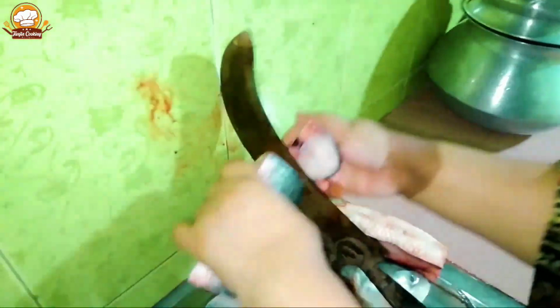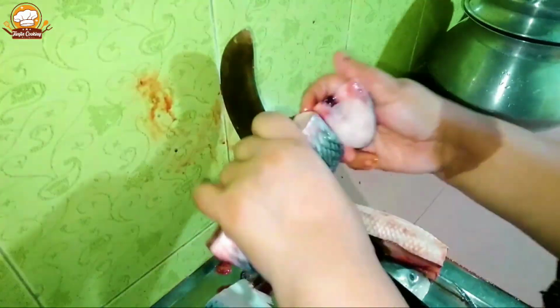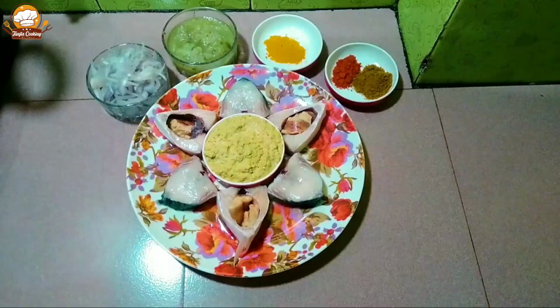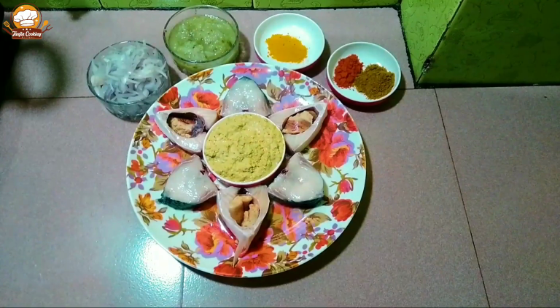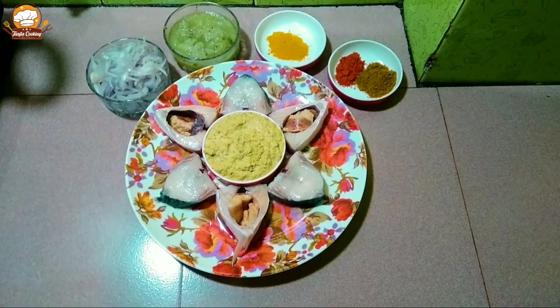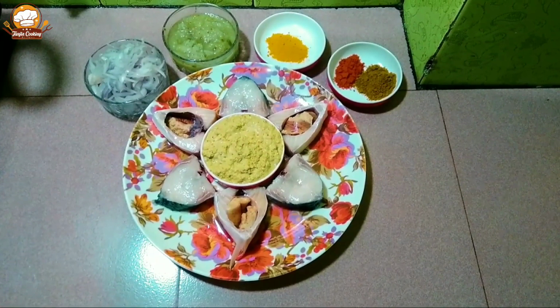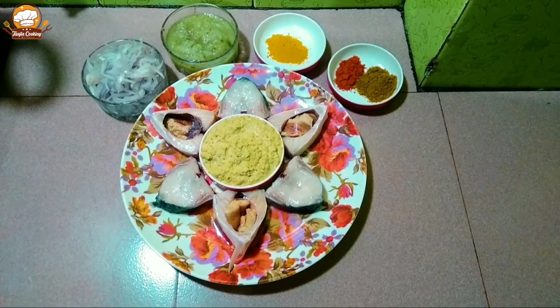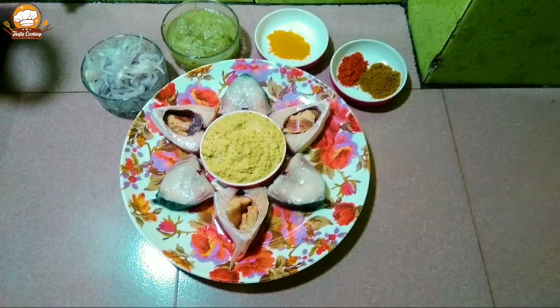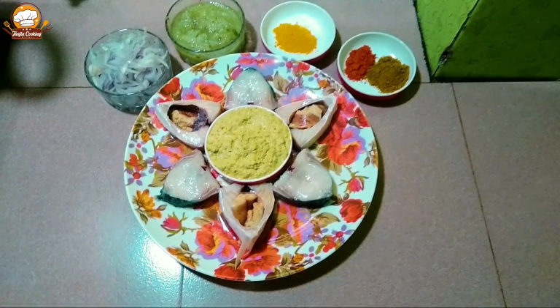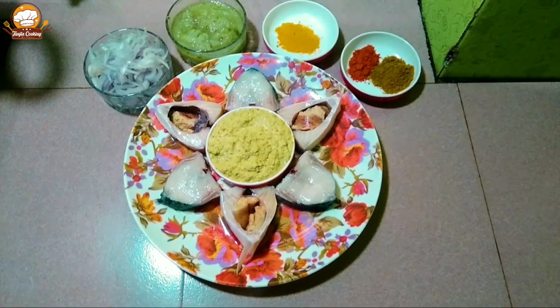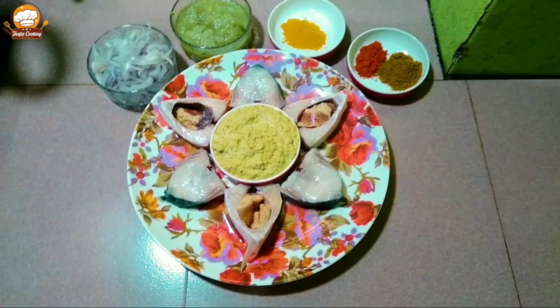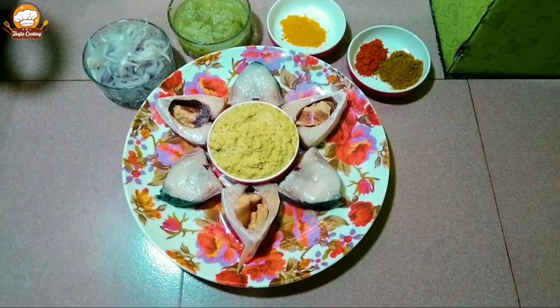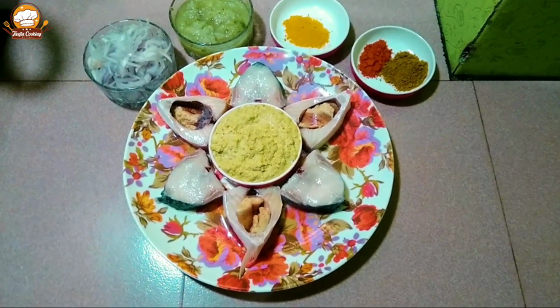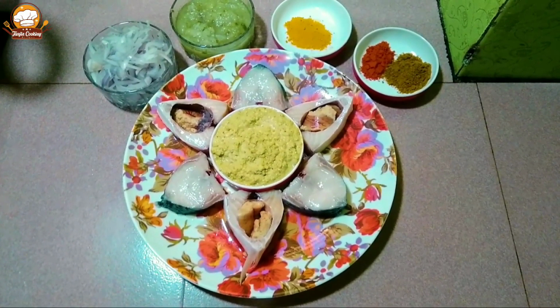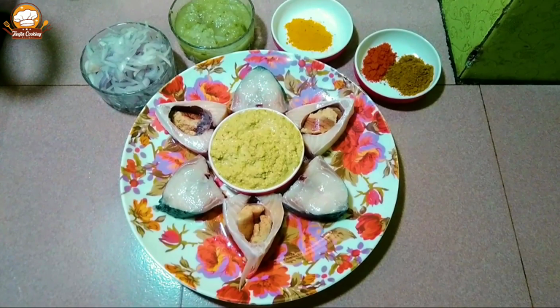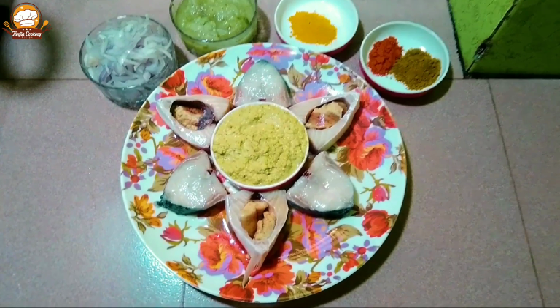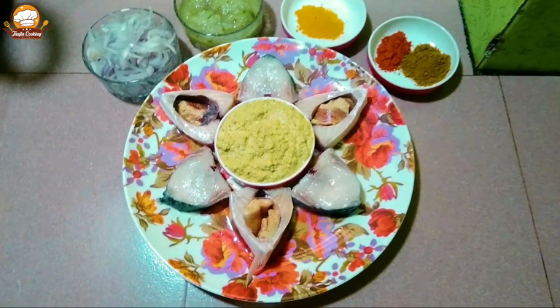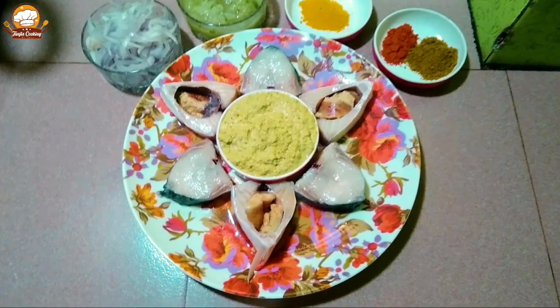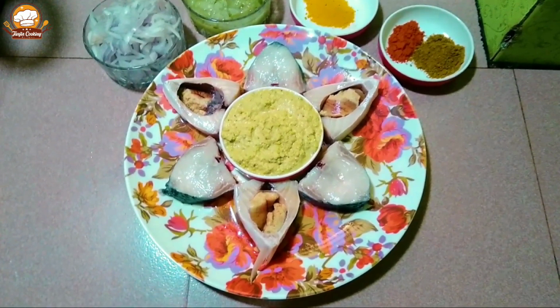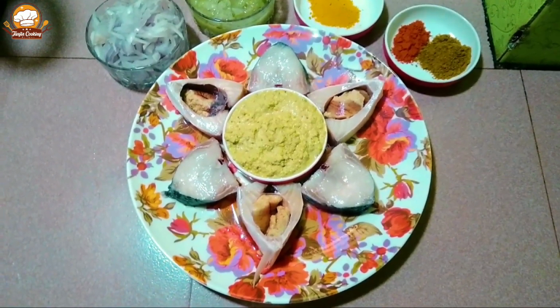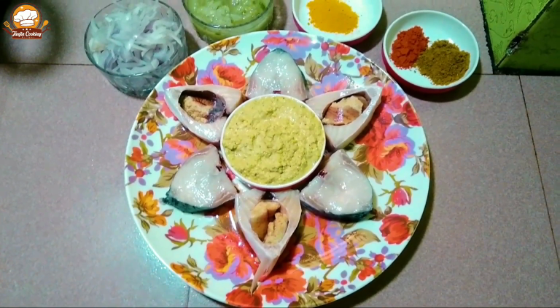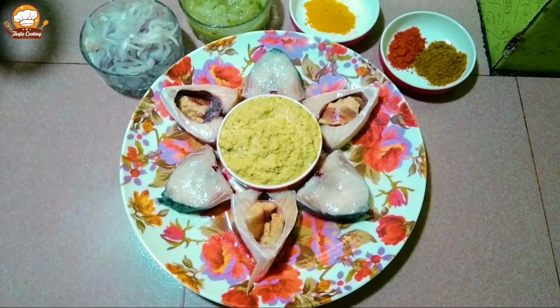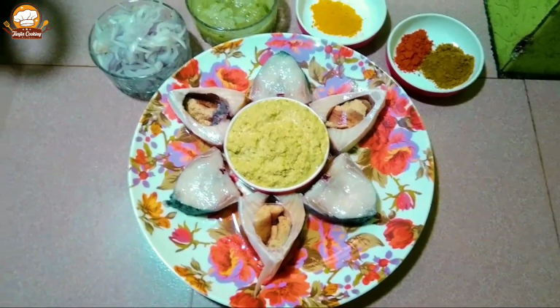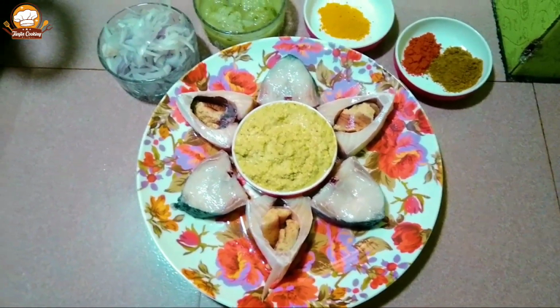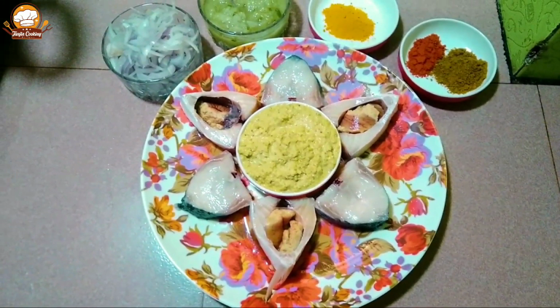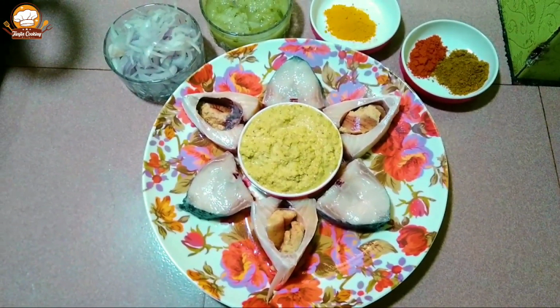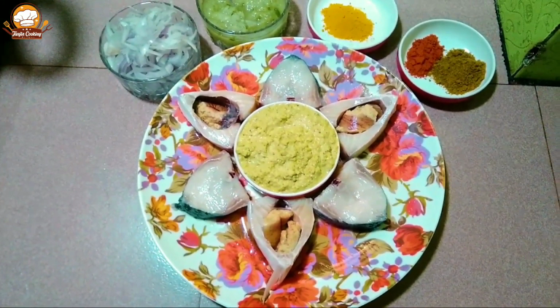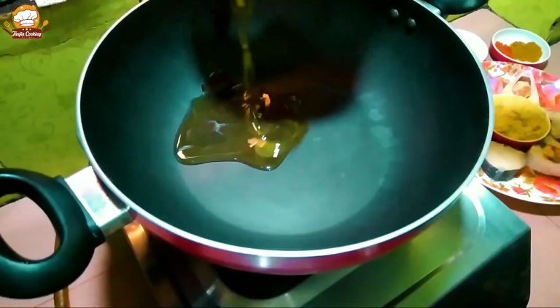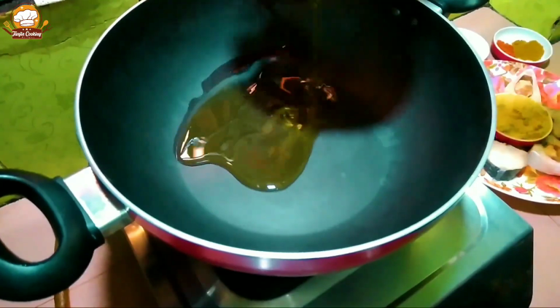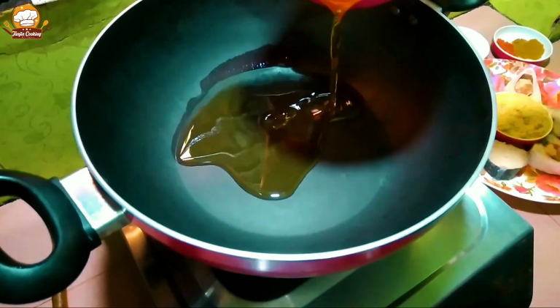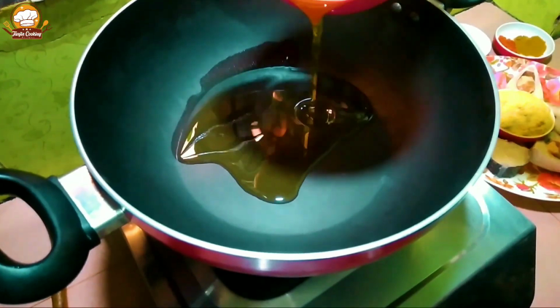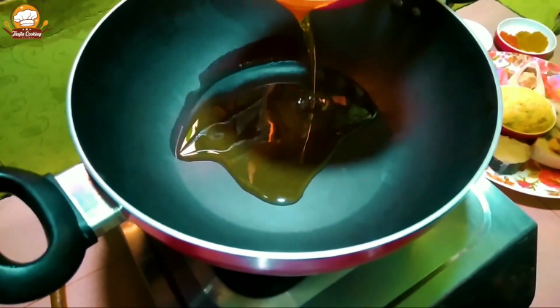I'm going to stop the inside of the mouth. After, I'm going to let it dry. Then I put the rice on the cup.